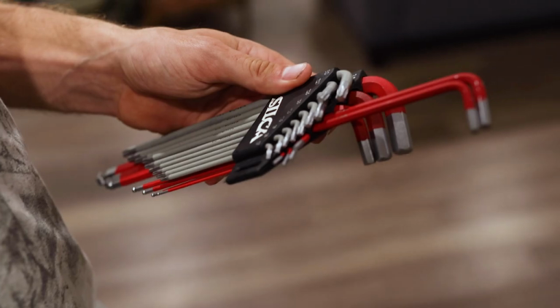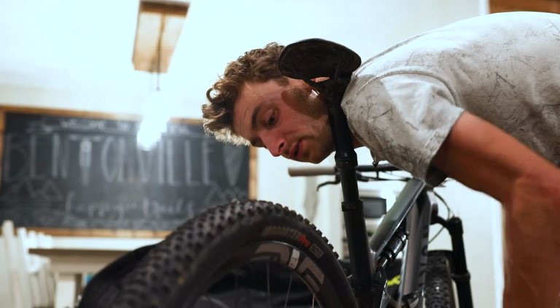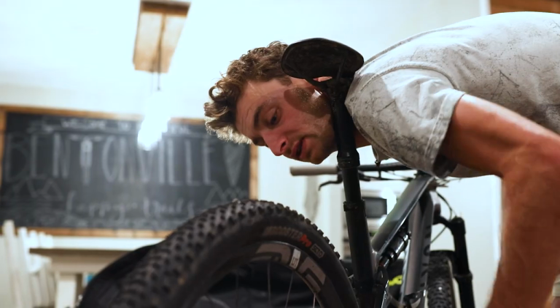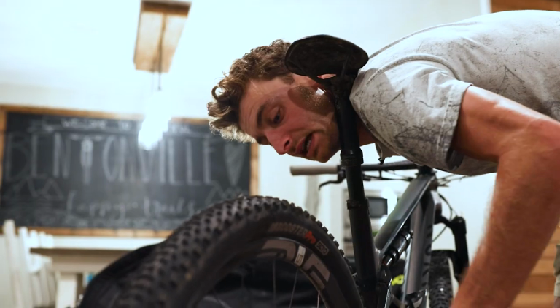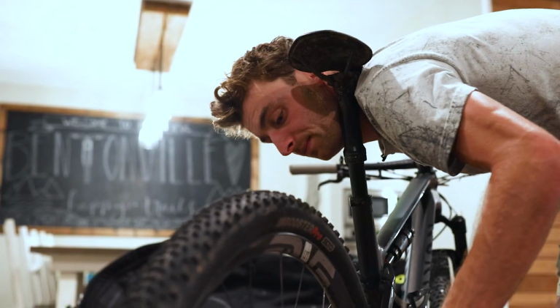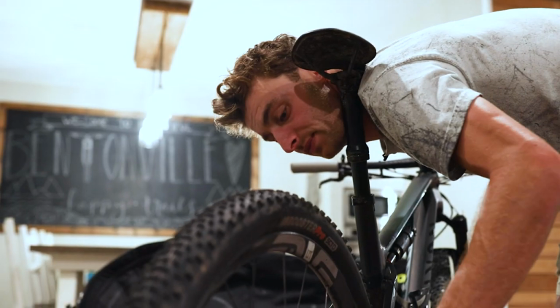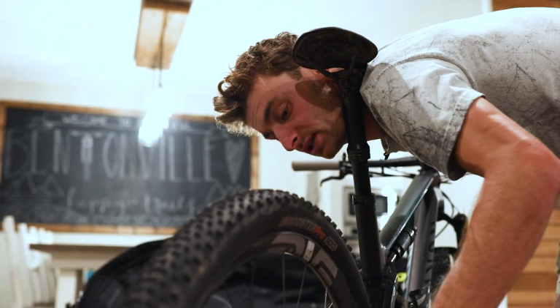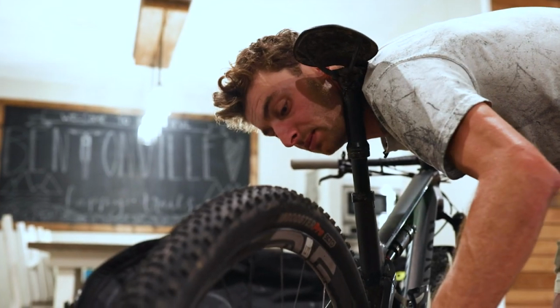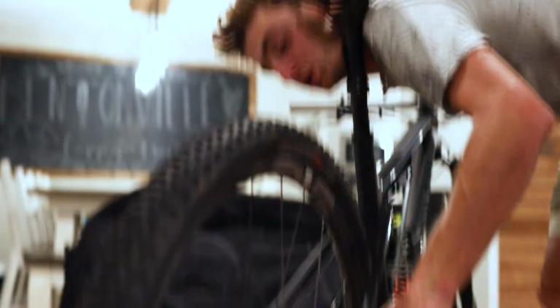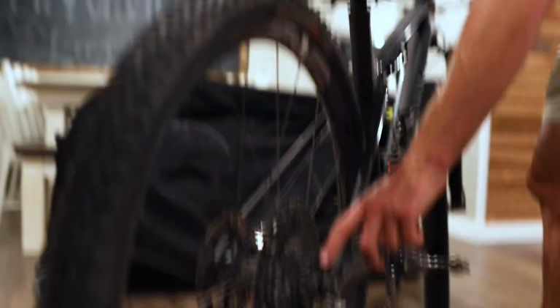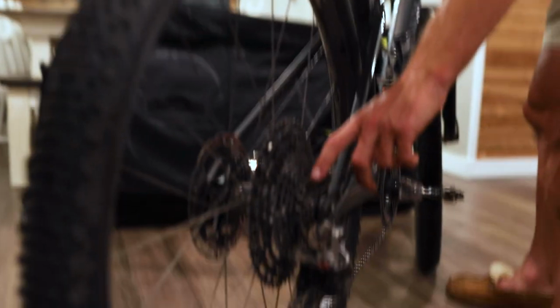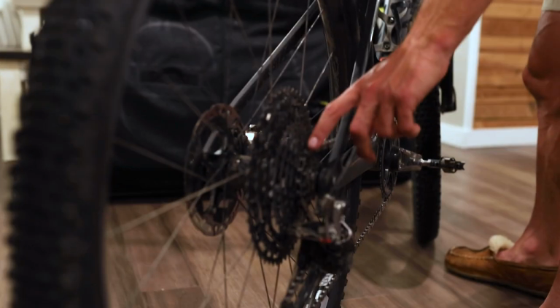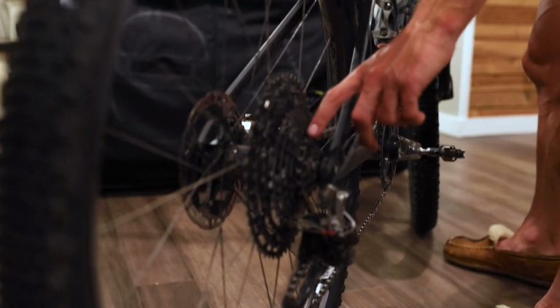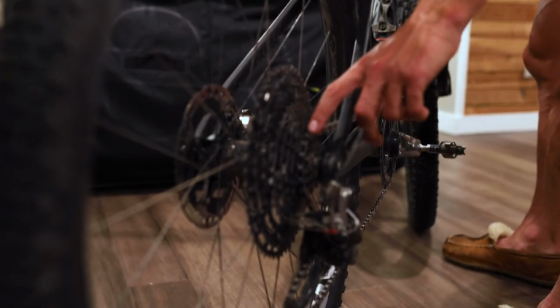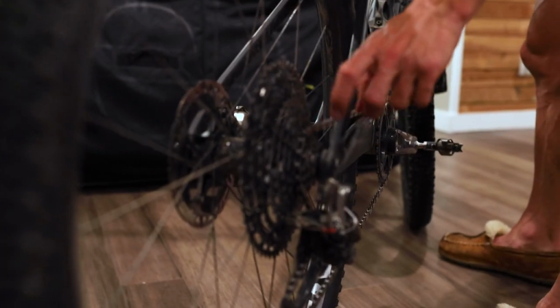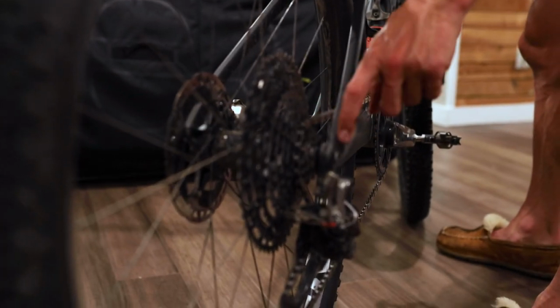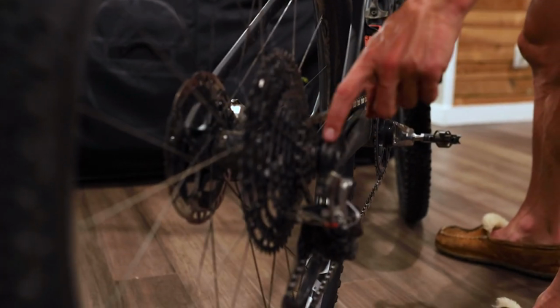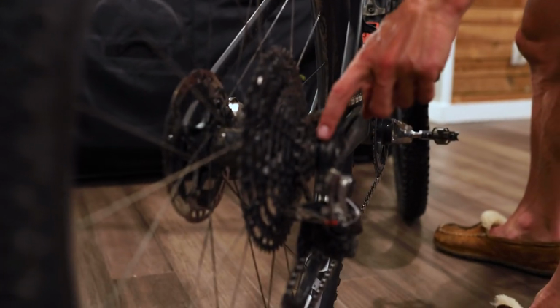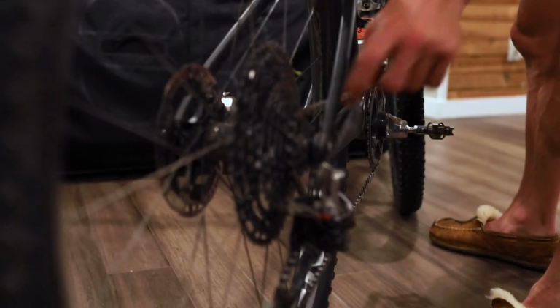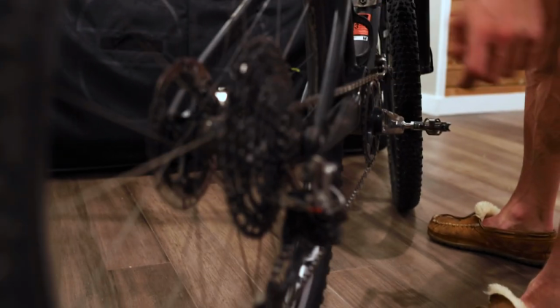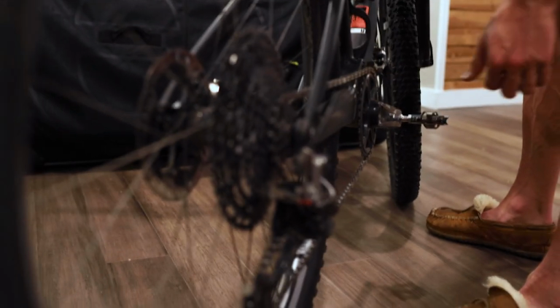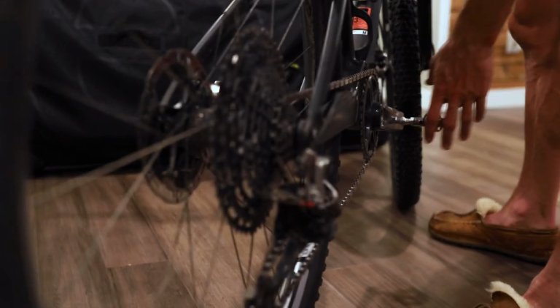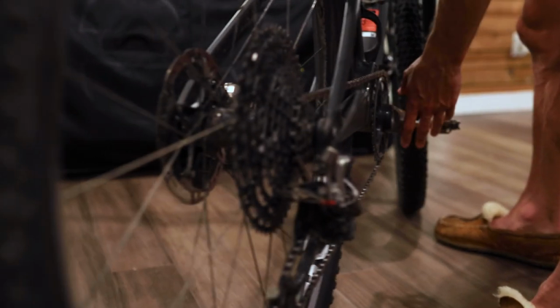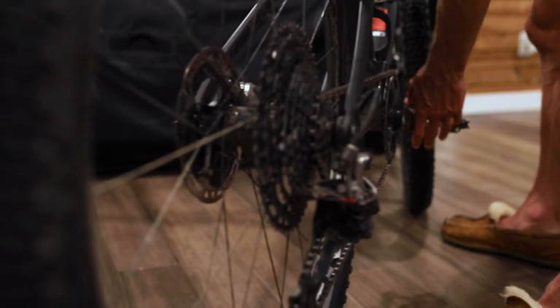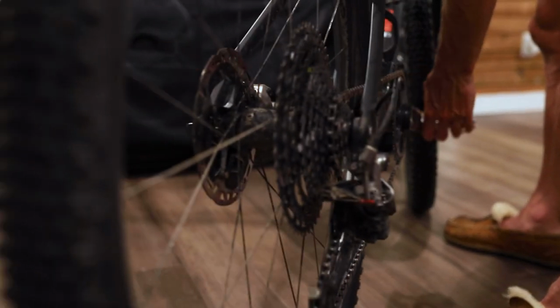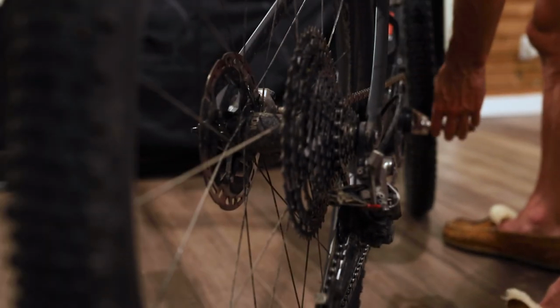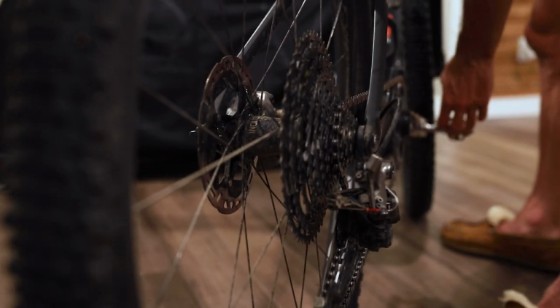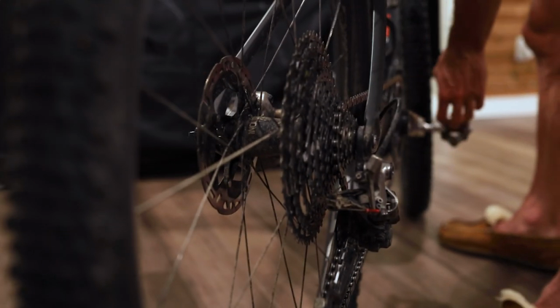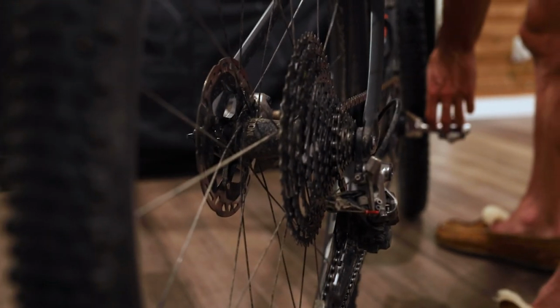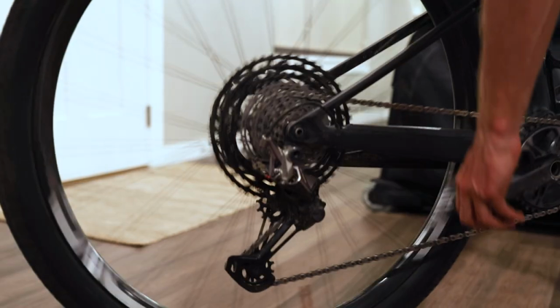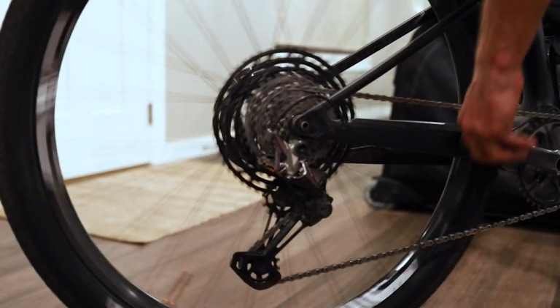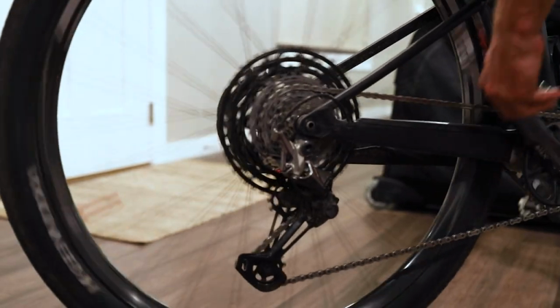The first step is going to be to shift your chain into the smallest cog. That will allow you to take off the wheel.